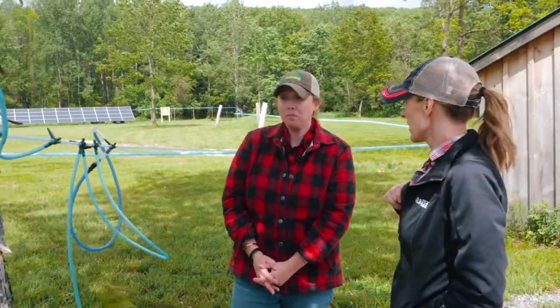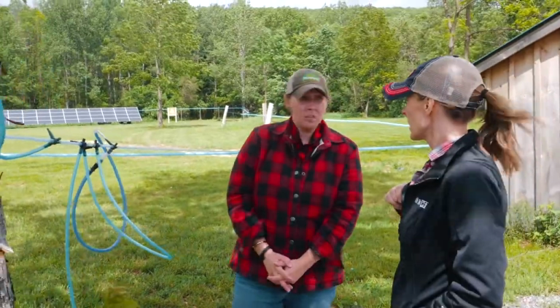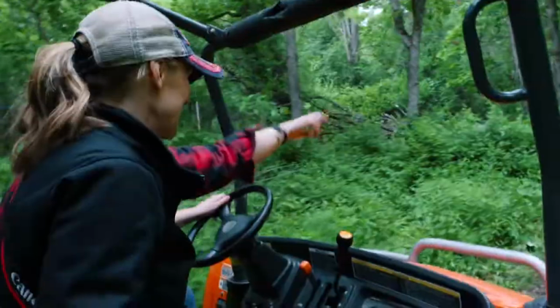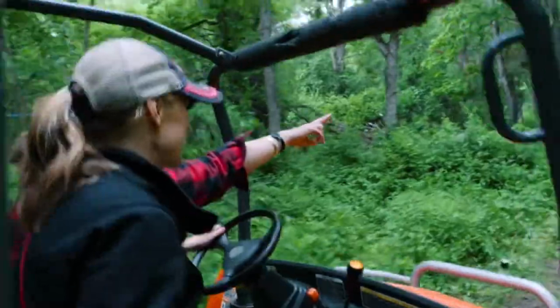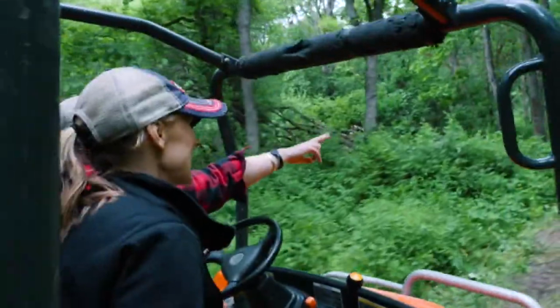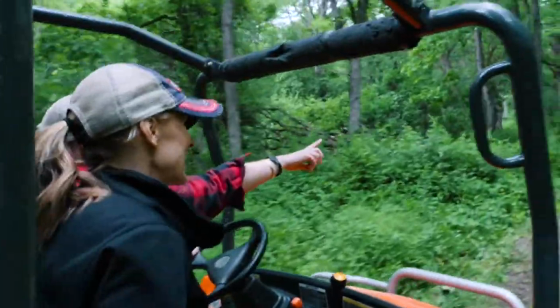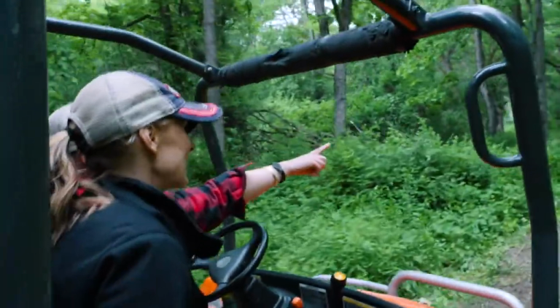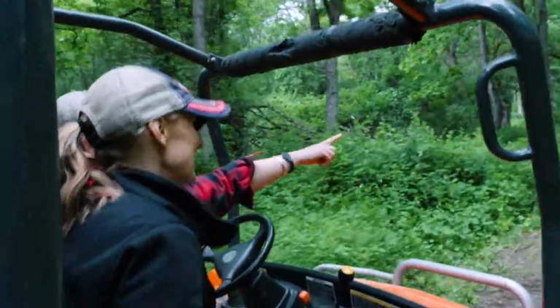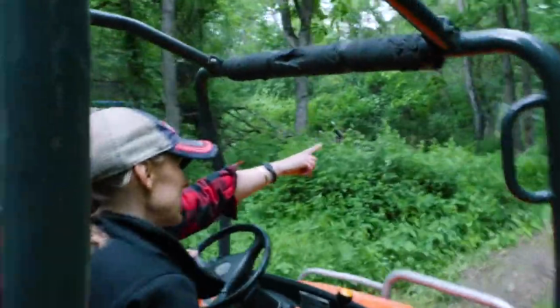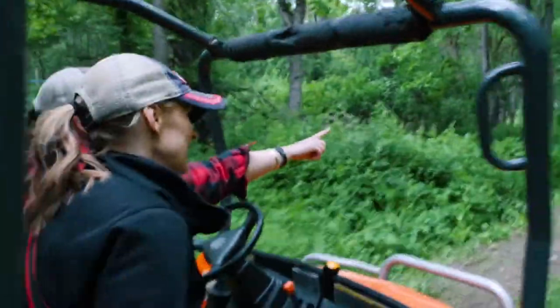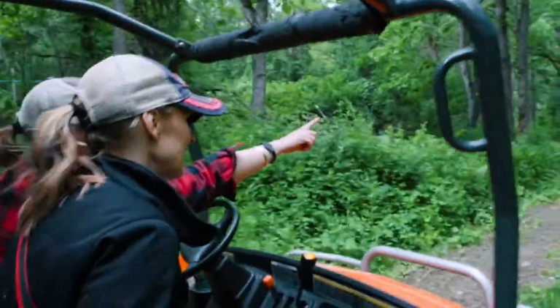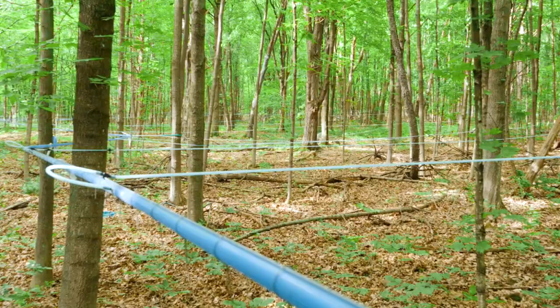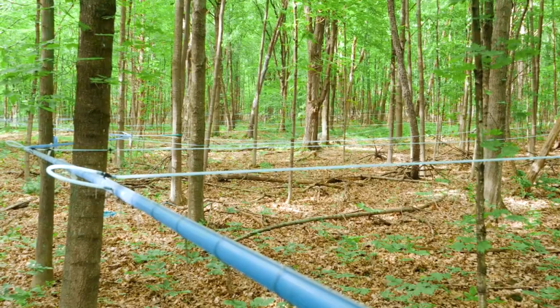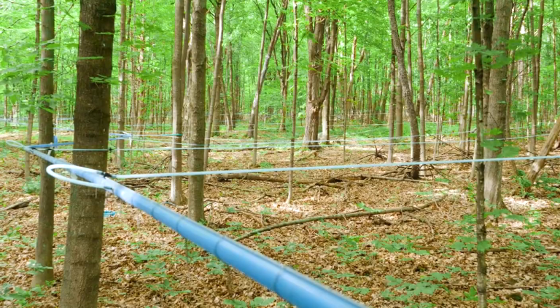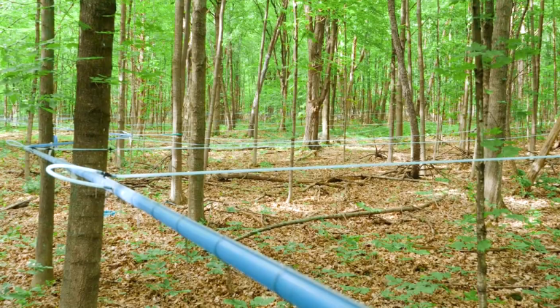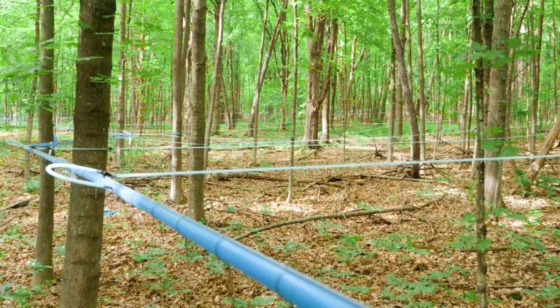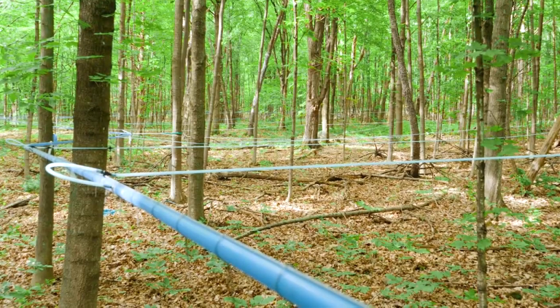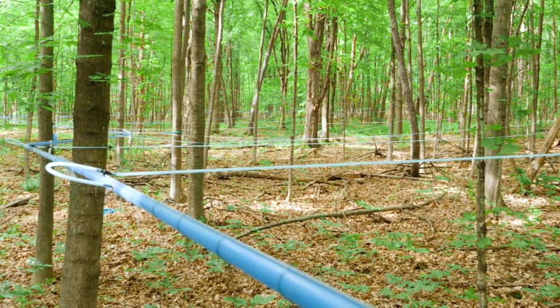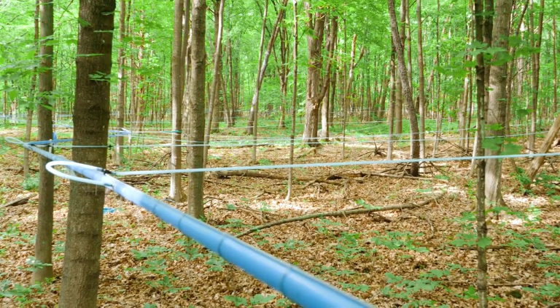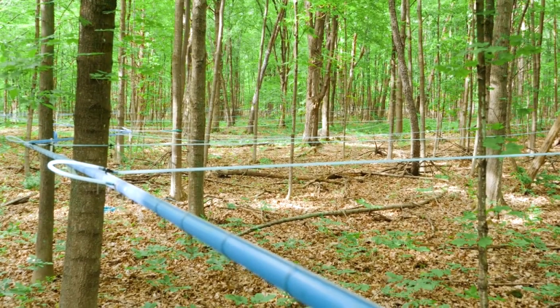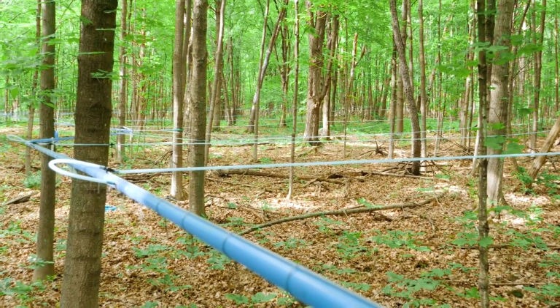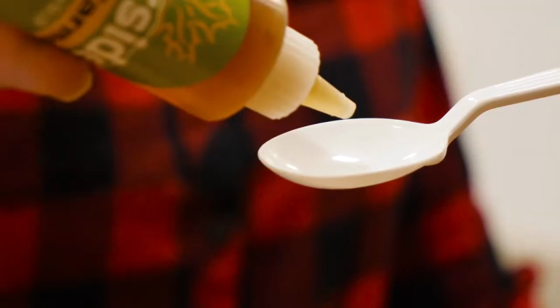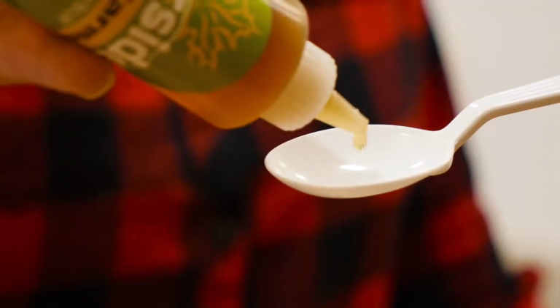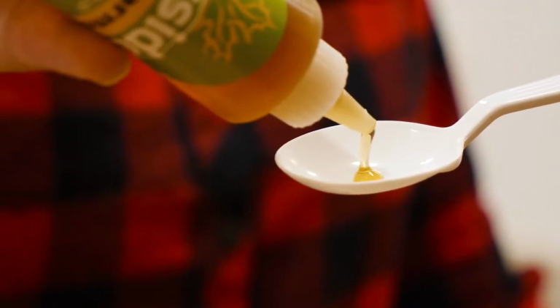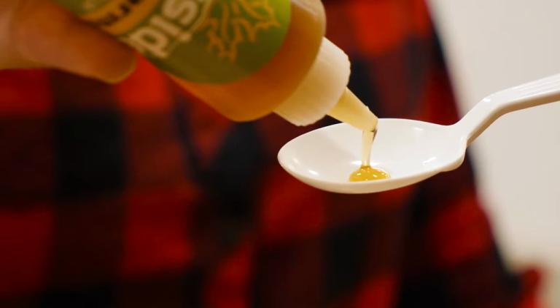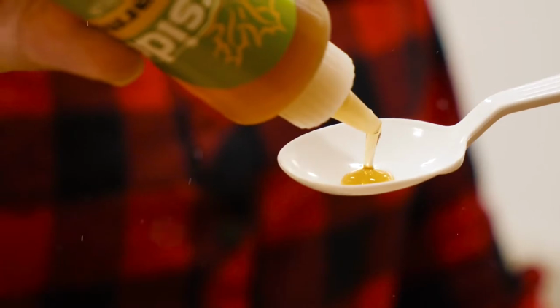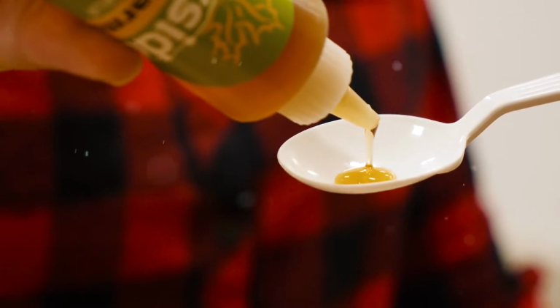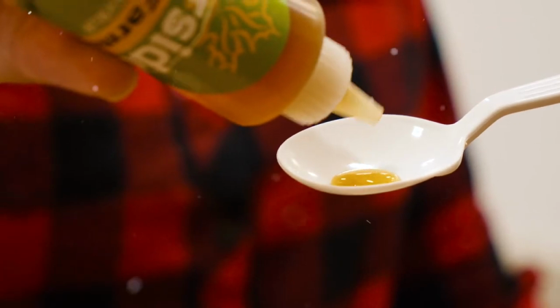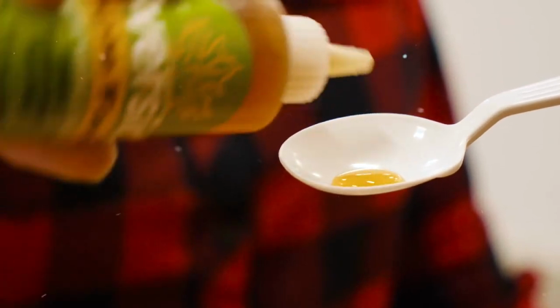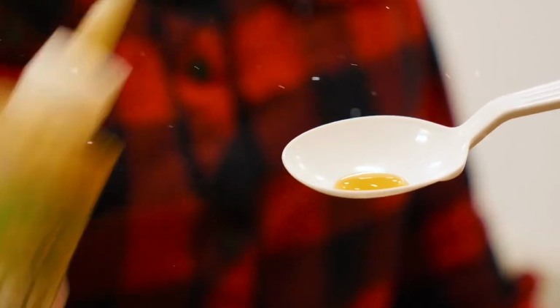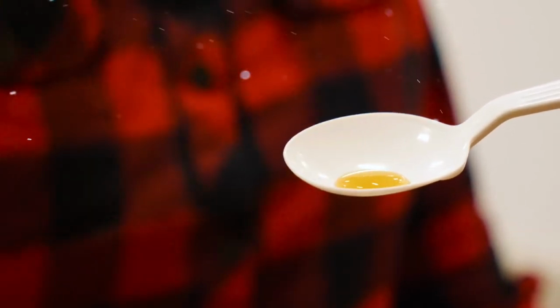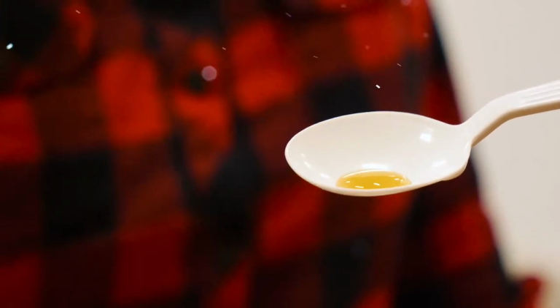Drive through the woods, tap some trees, and taste some syrup. Join me in maple country.